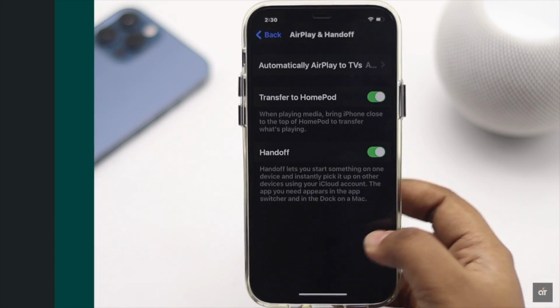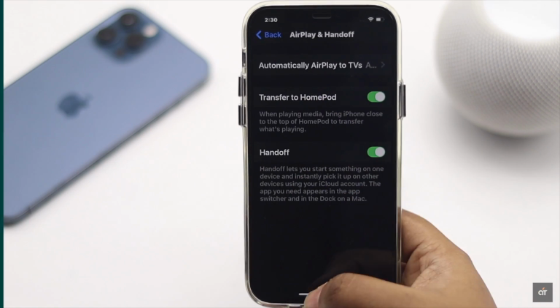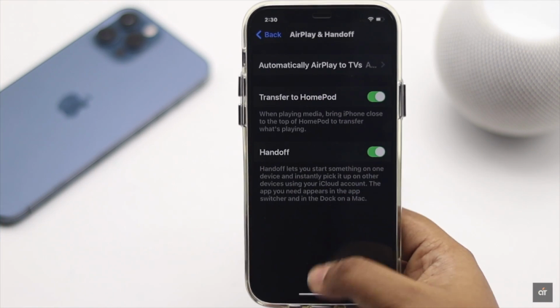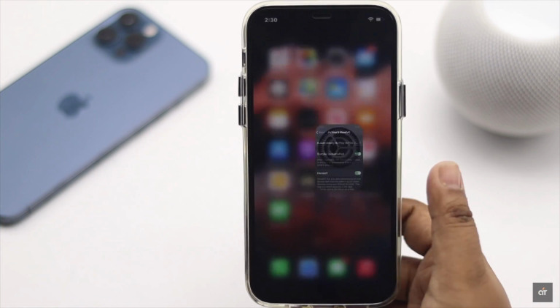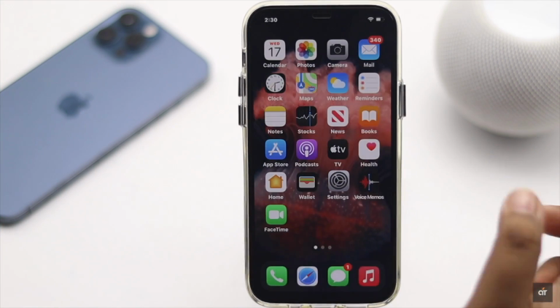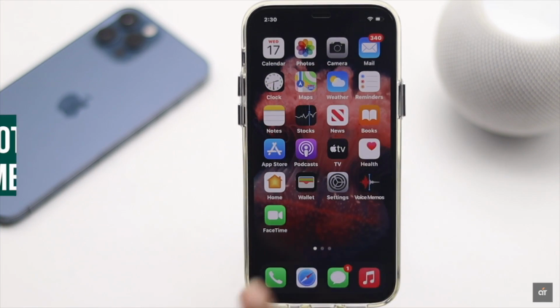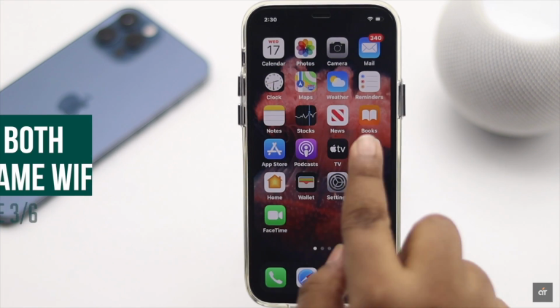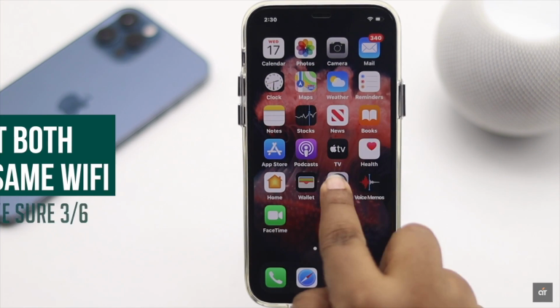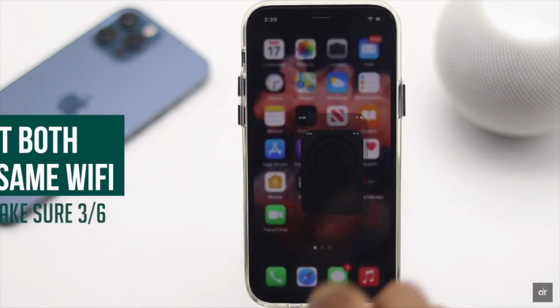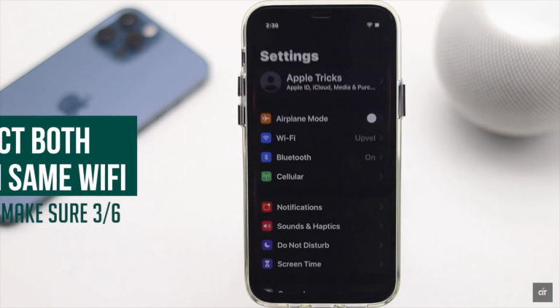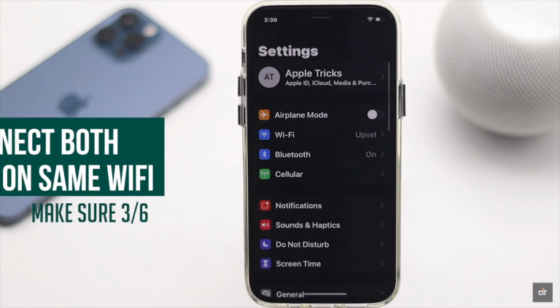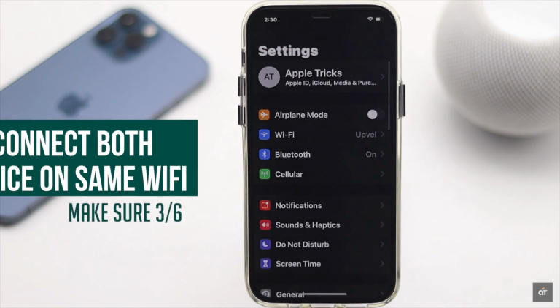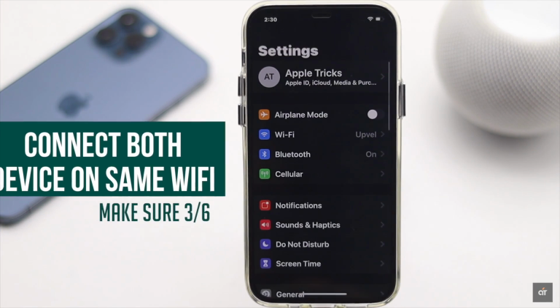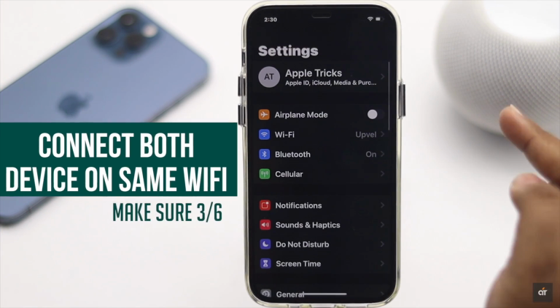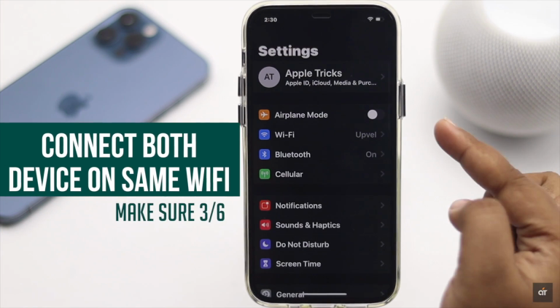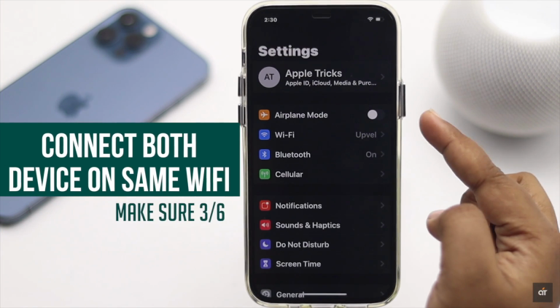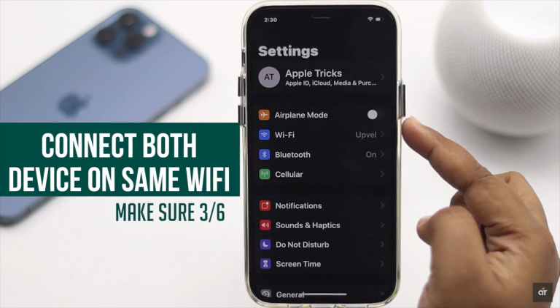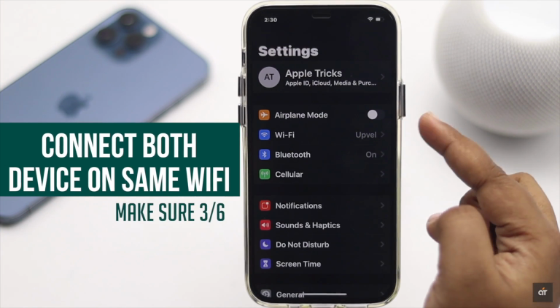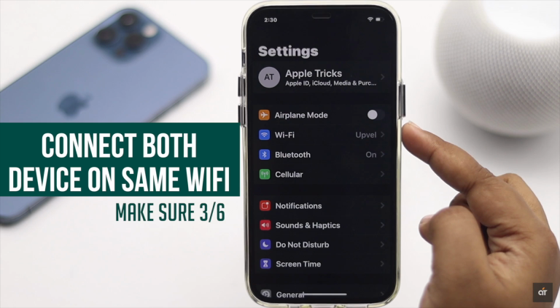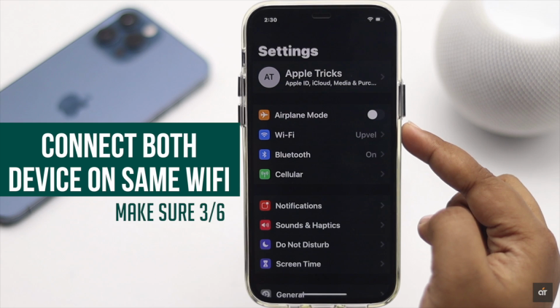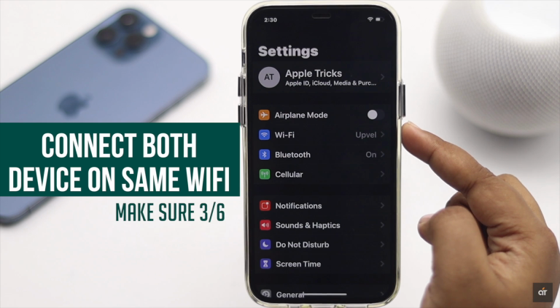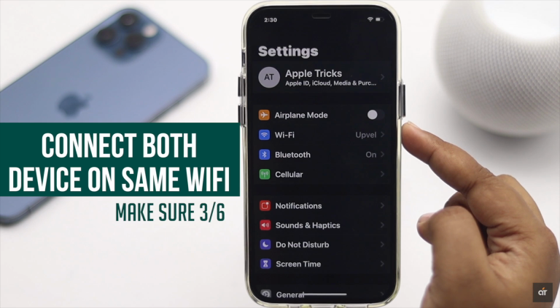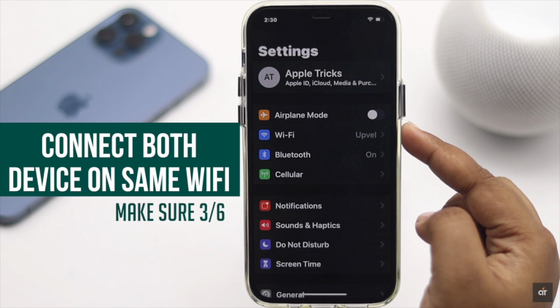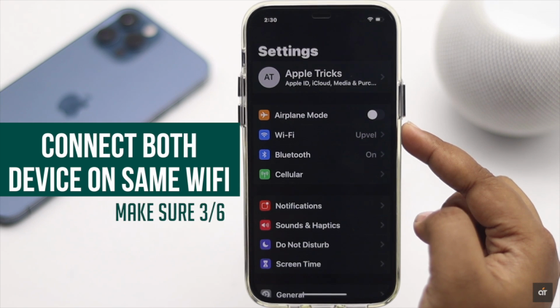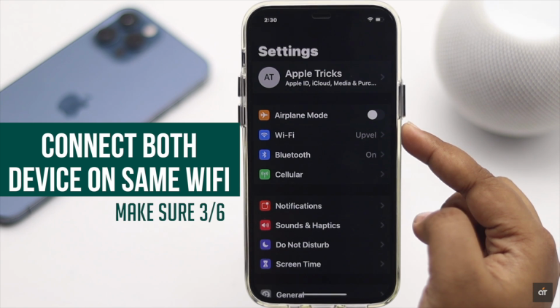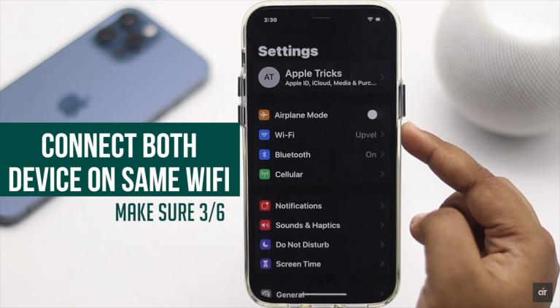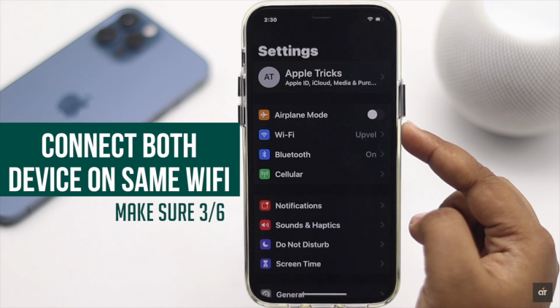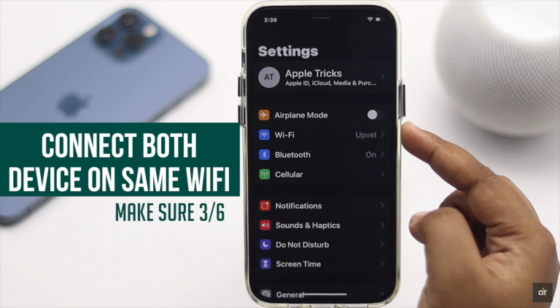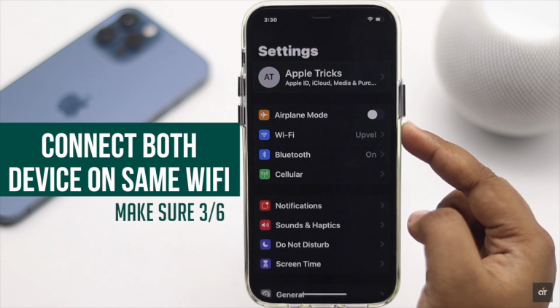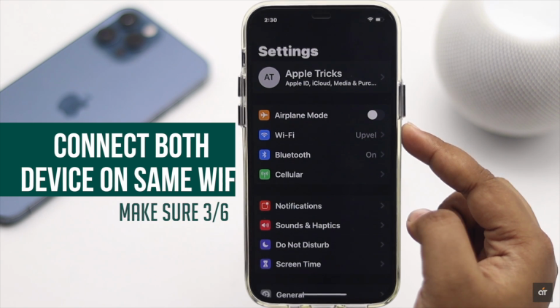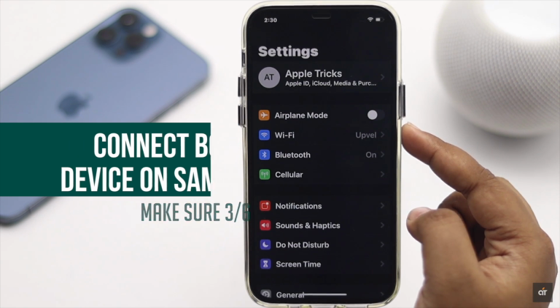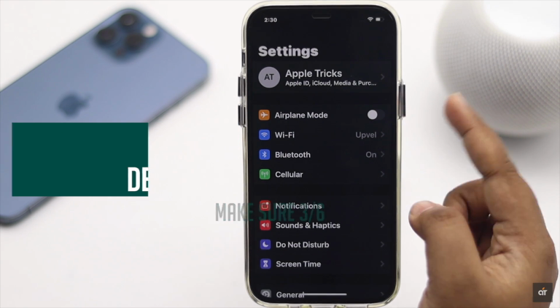You have to make sure the iPhone and the other device are on the same Wi-Fi. If they are not, it can cause this problem.